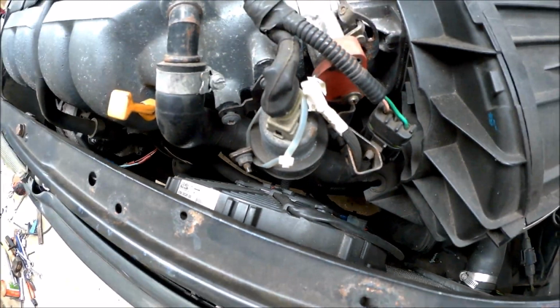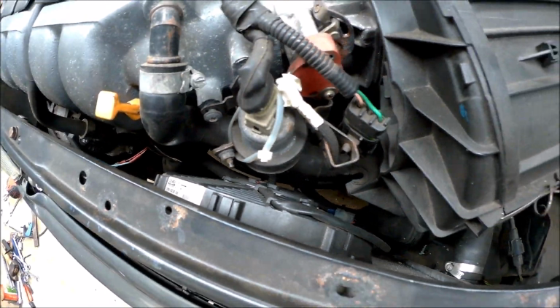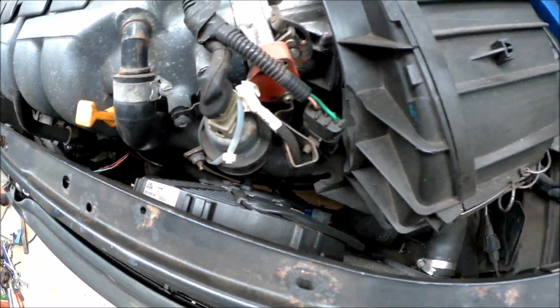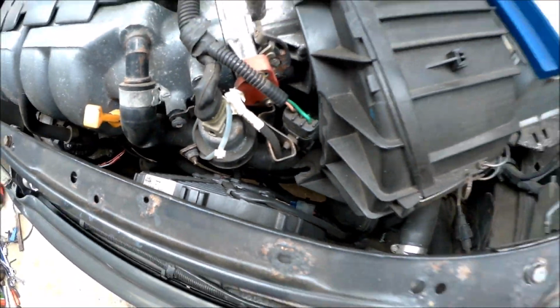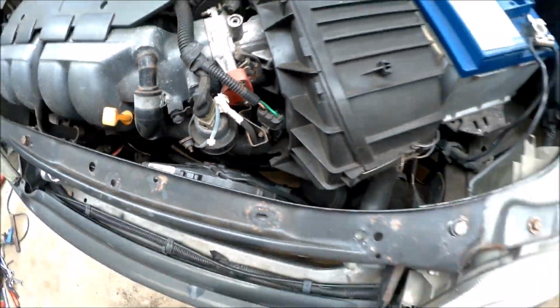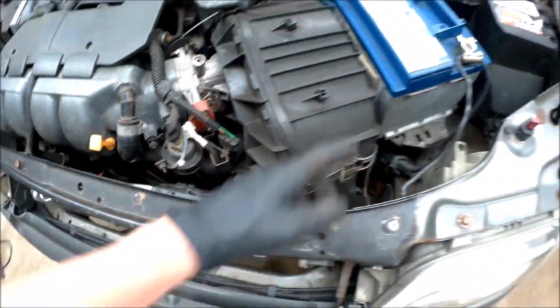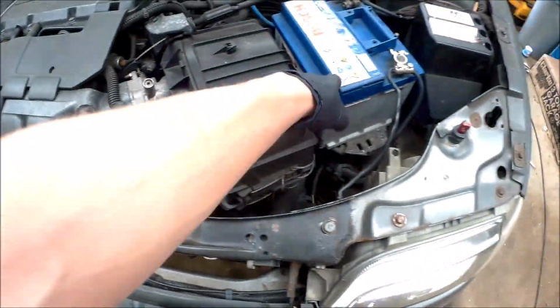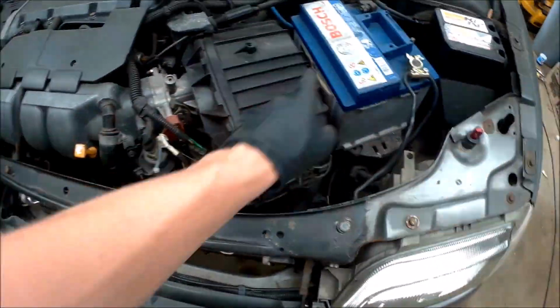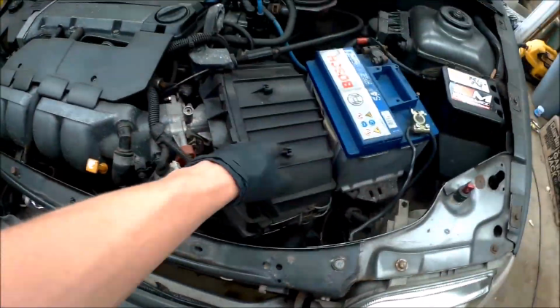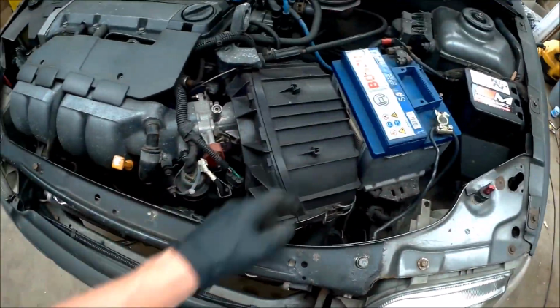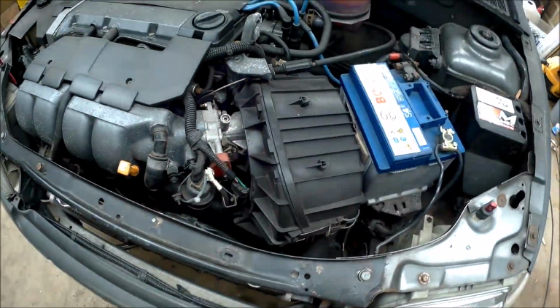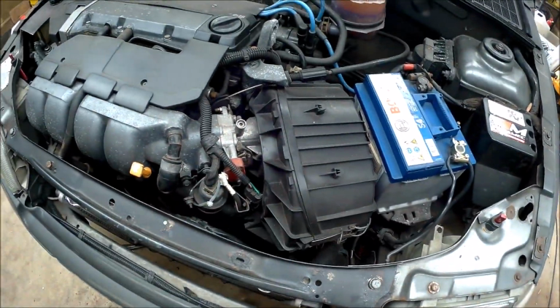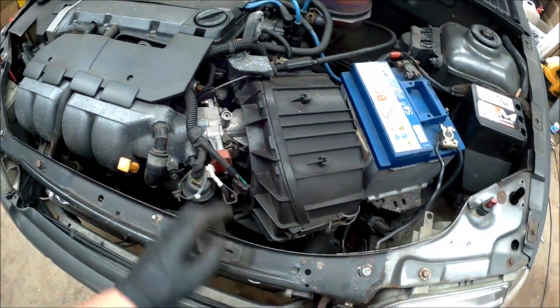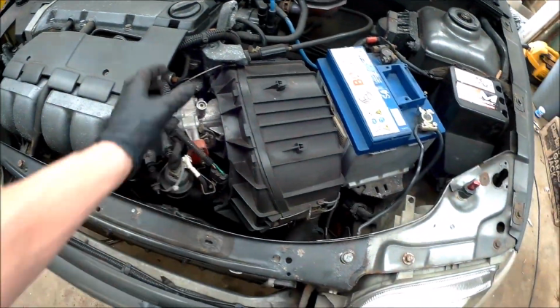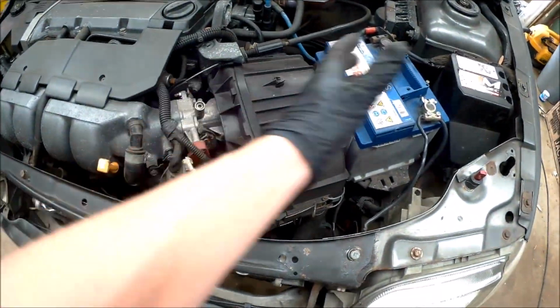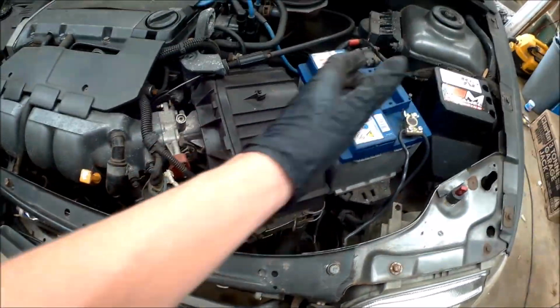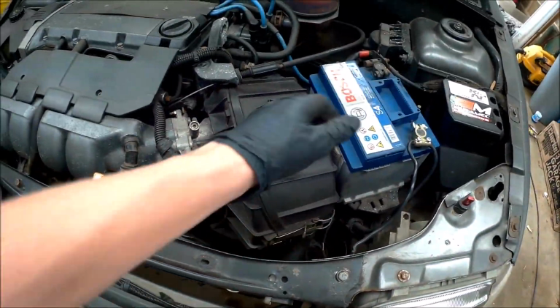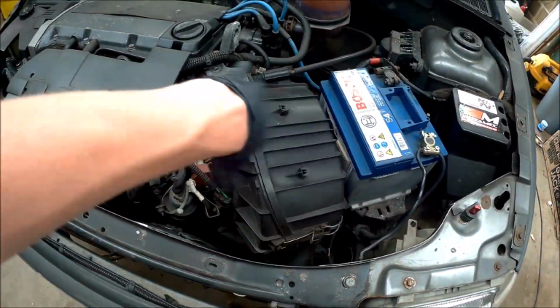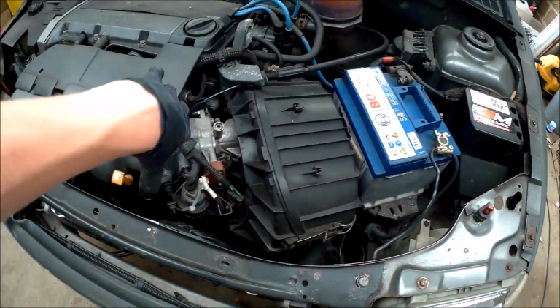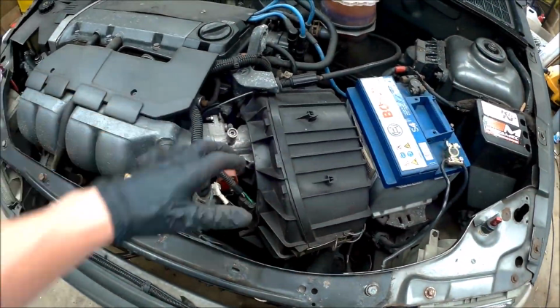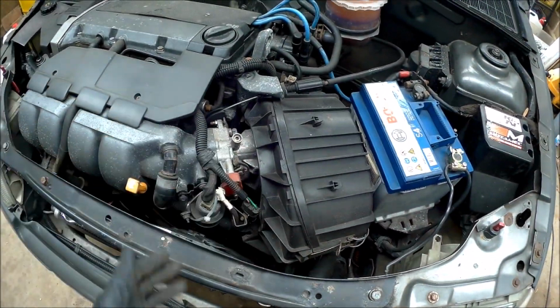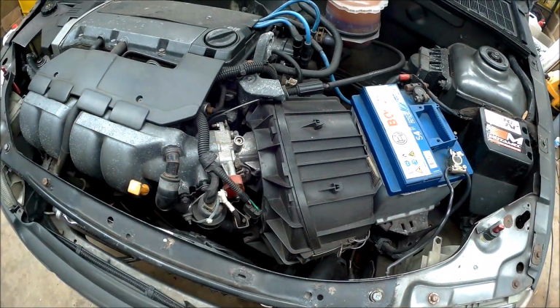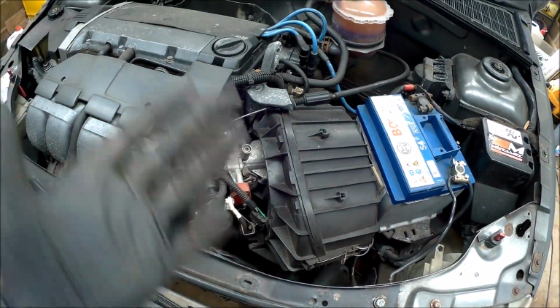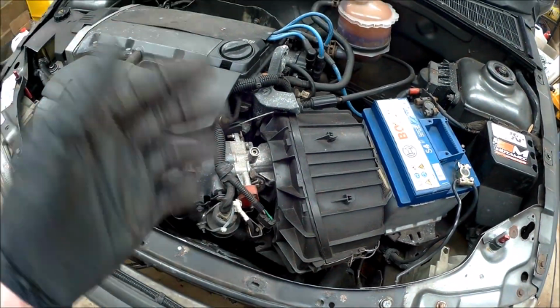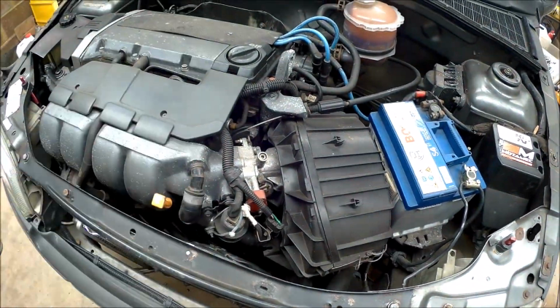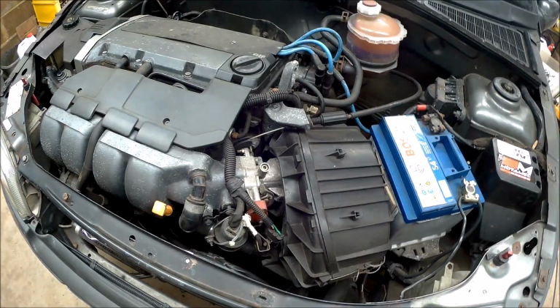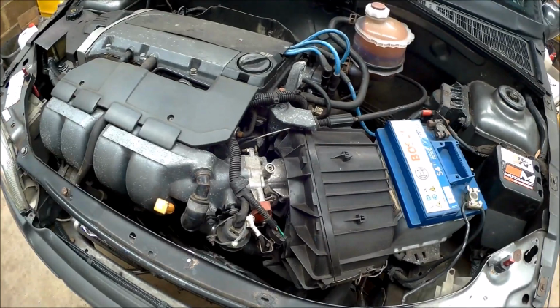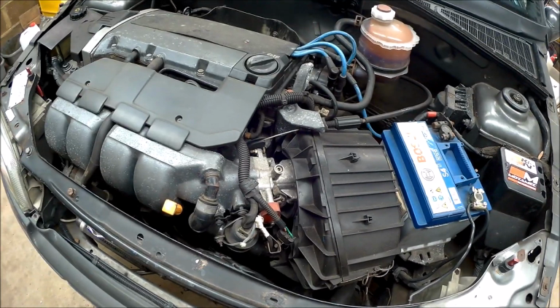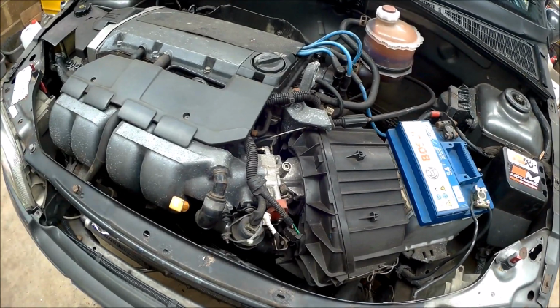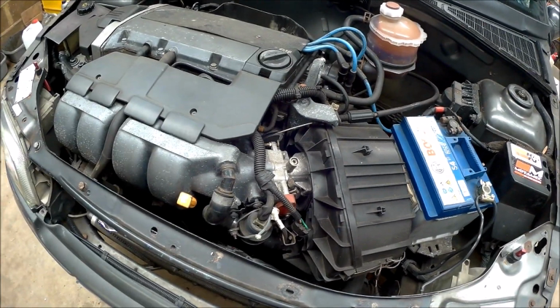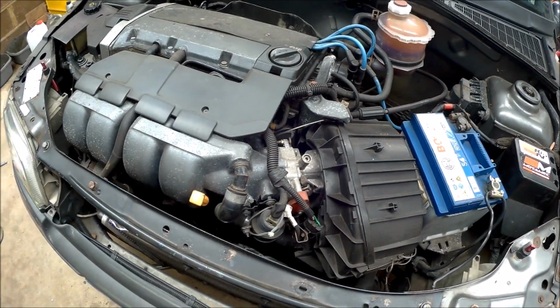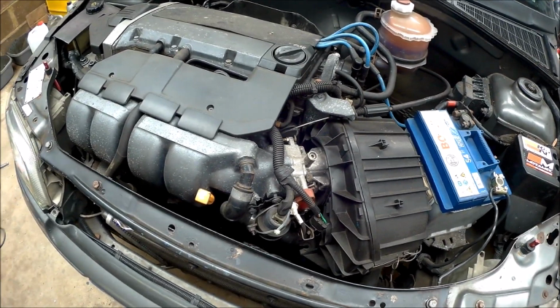To change it out, got to remove the battery and air box. Whip that off, put it back on — should be all good.